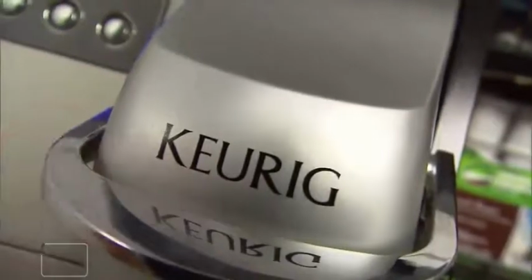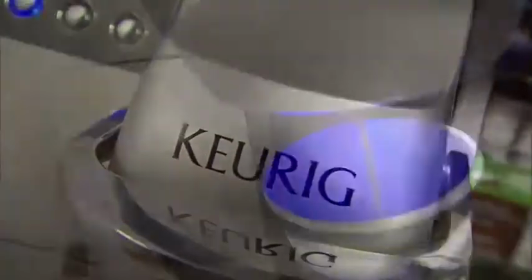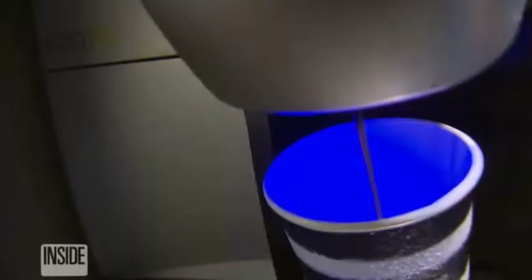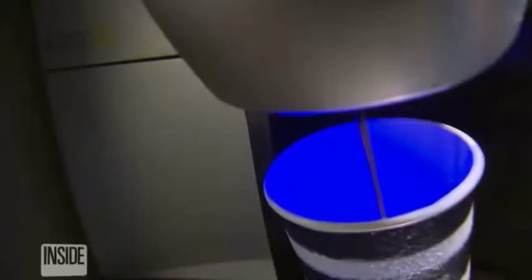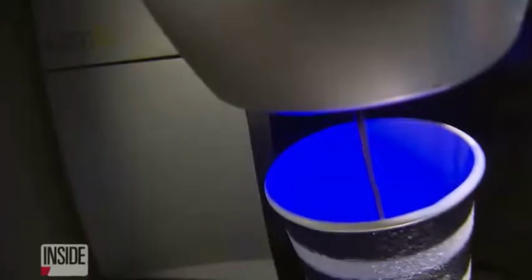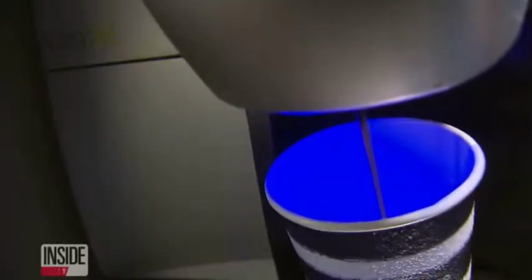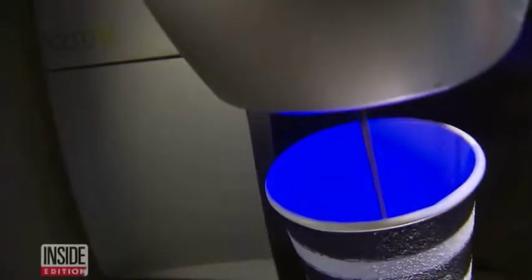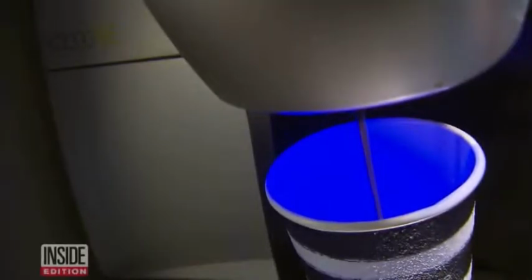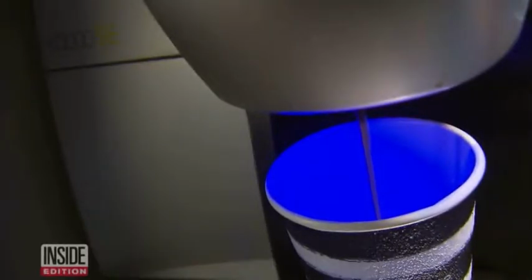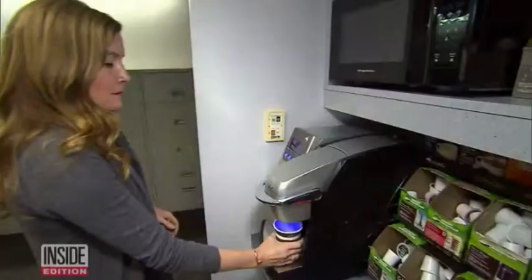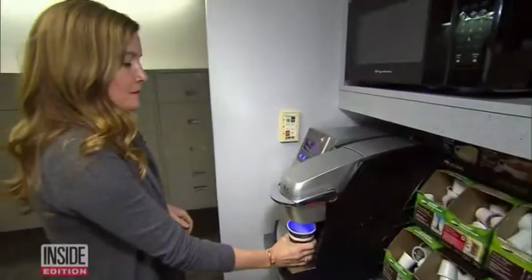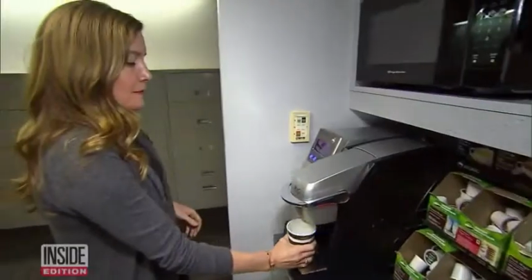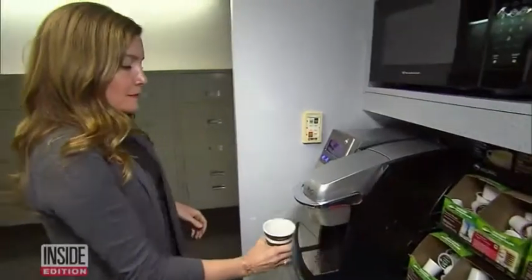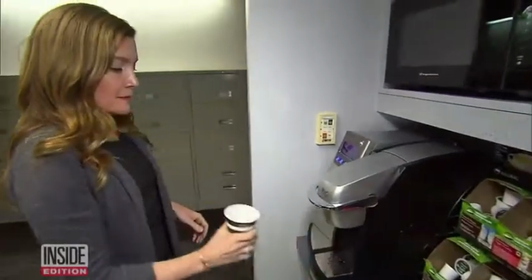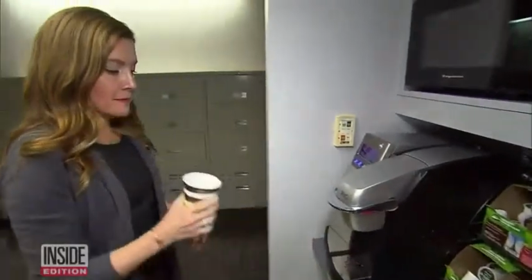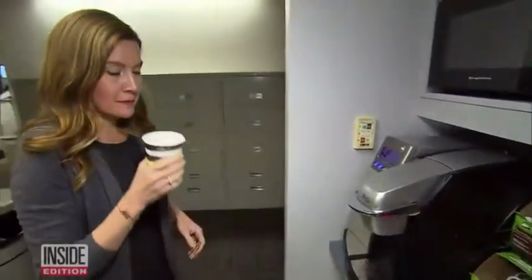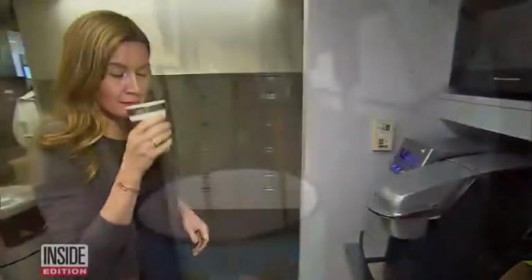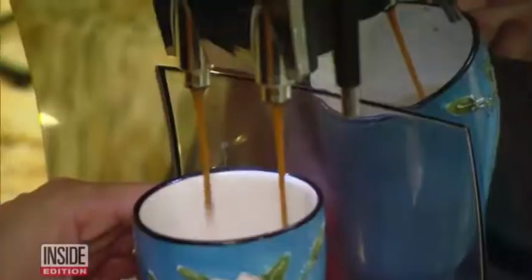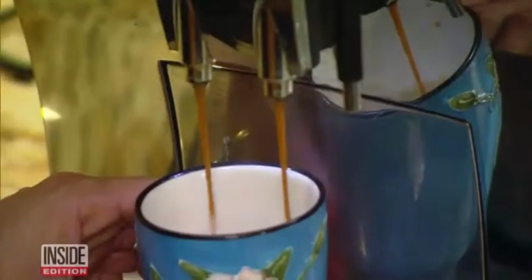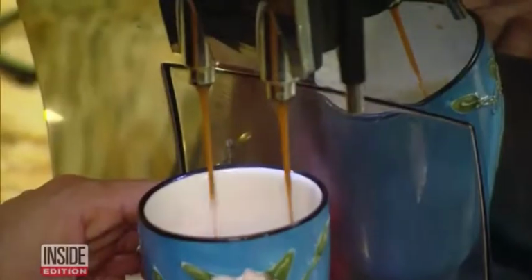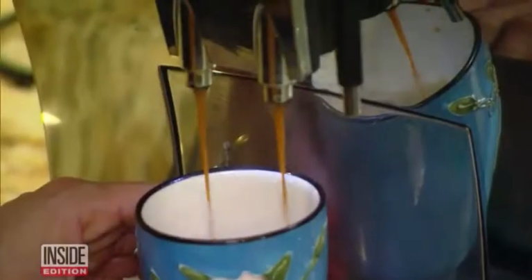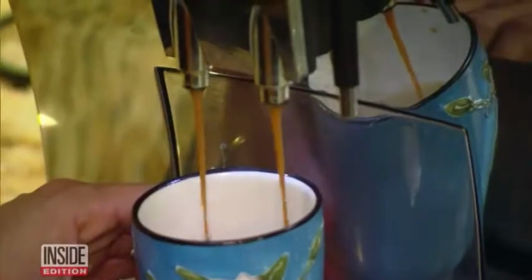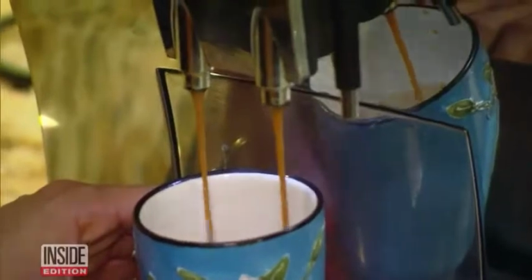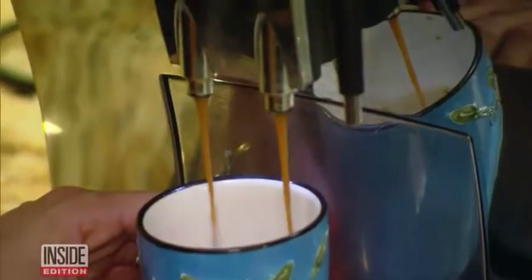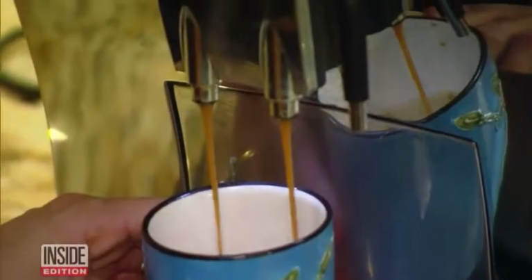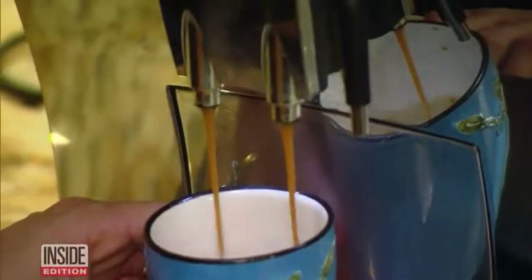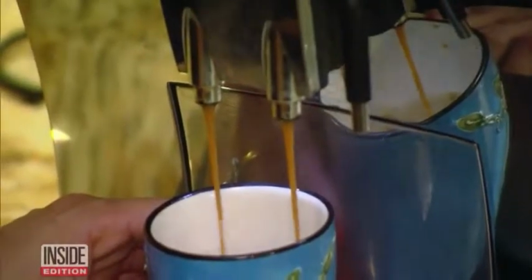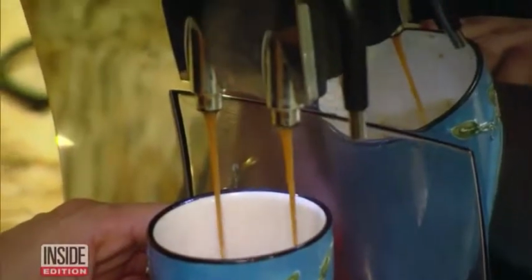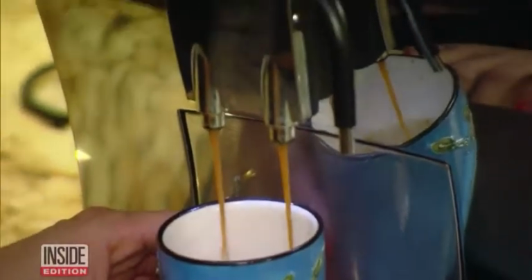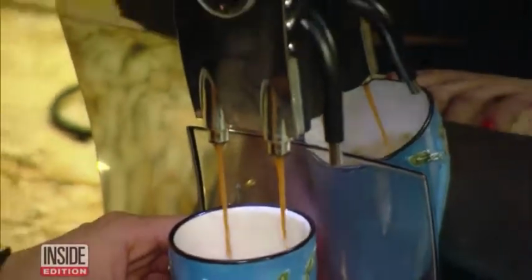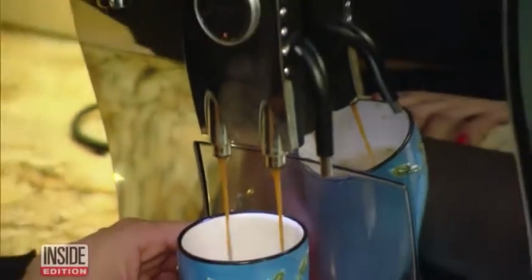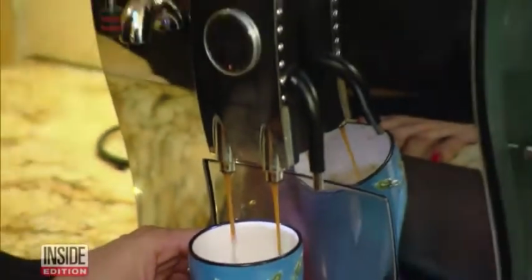They're everywhere — high-end coffee machines that make a great and convenient cup of joe.